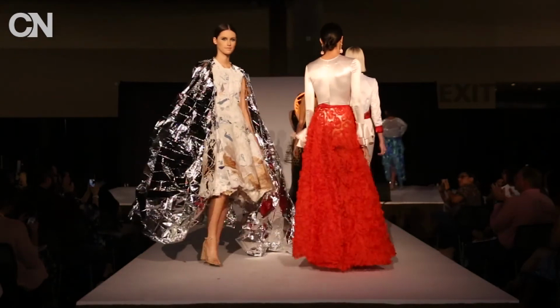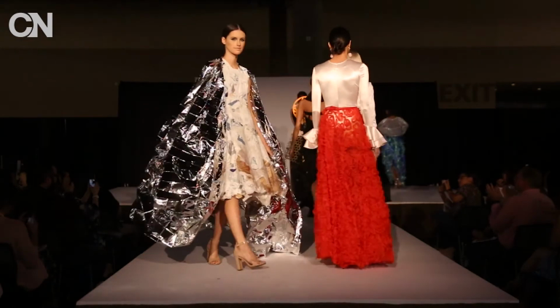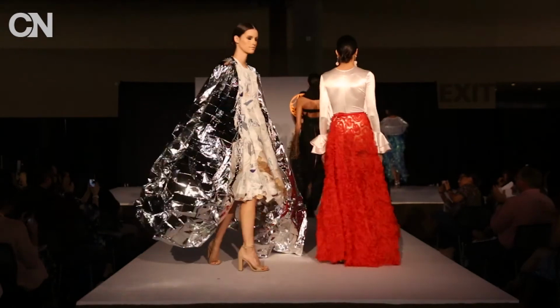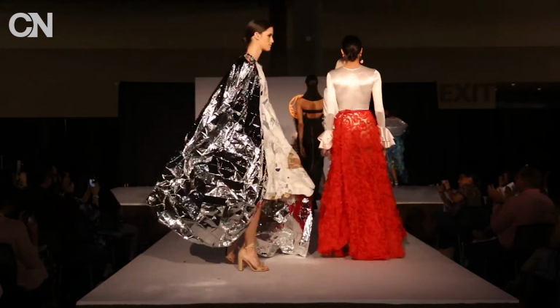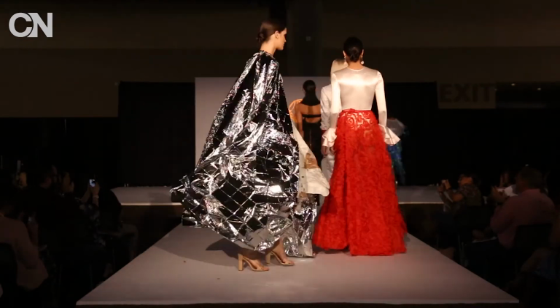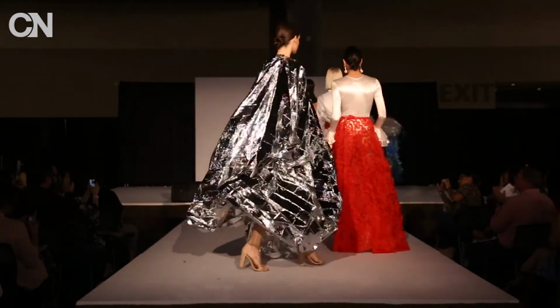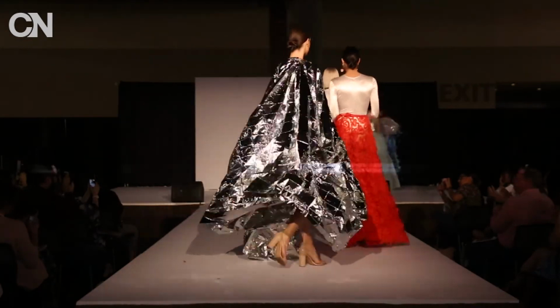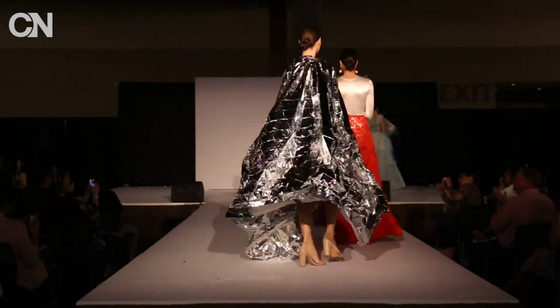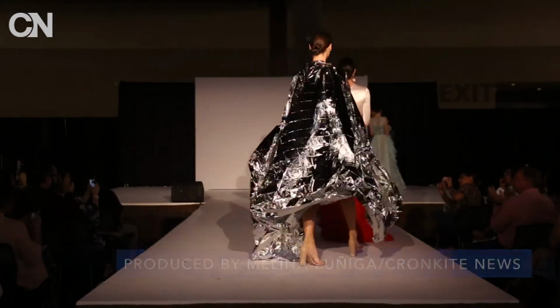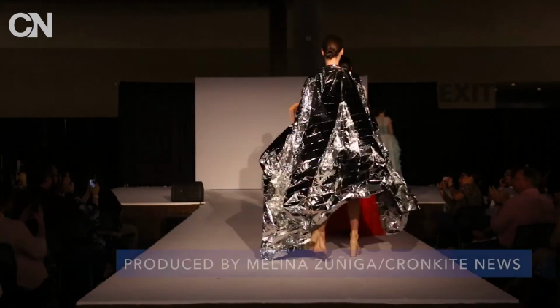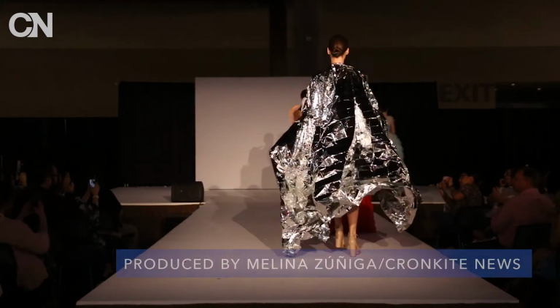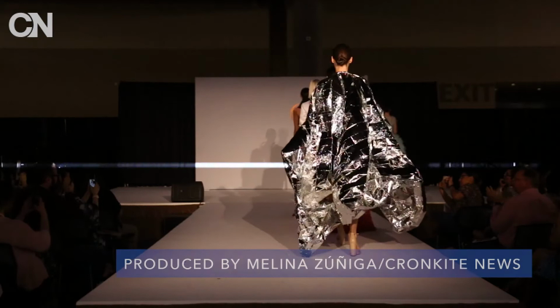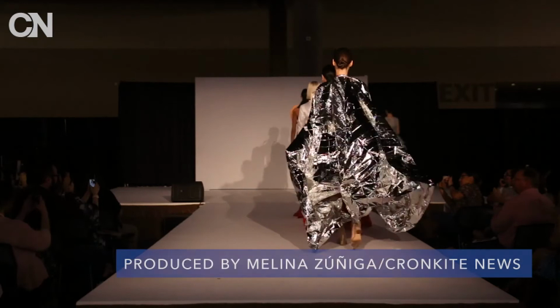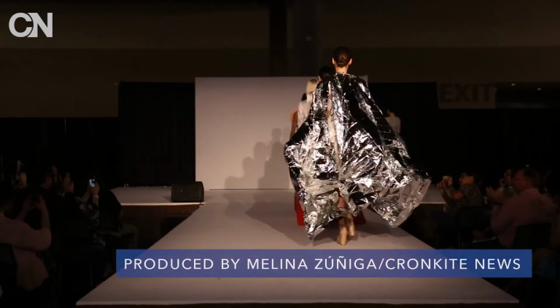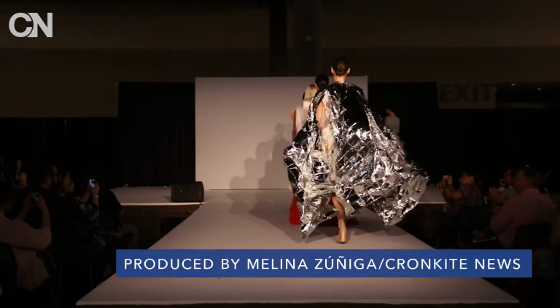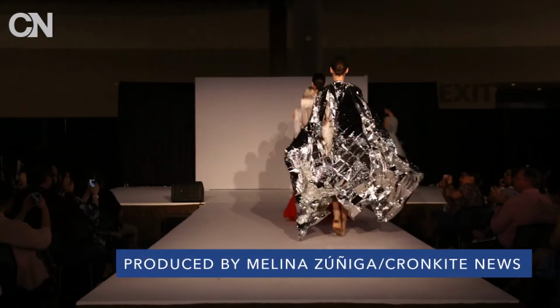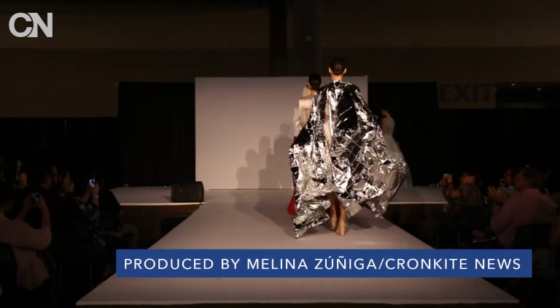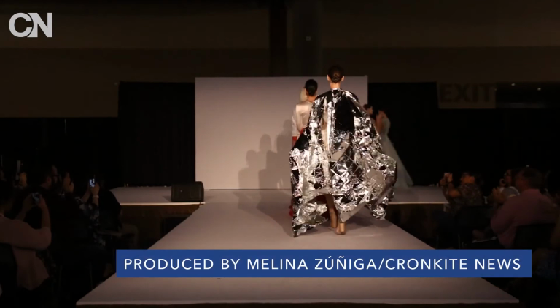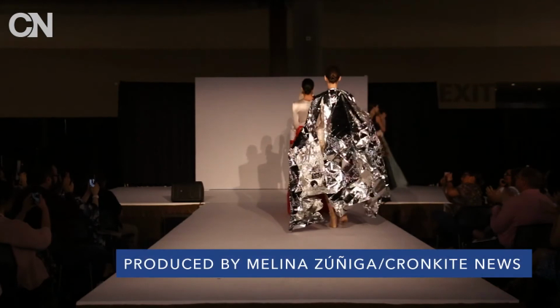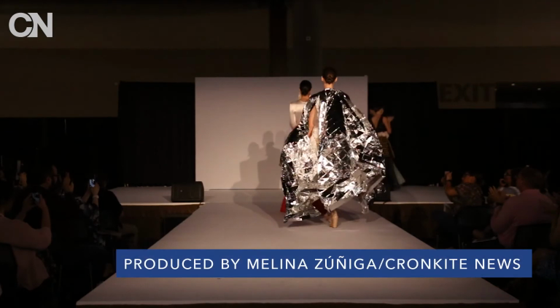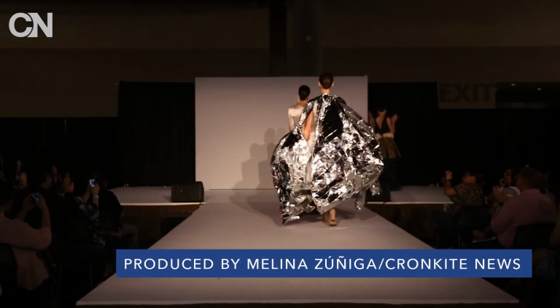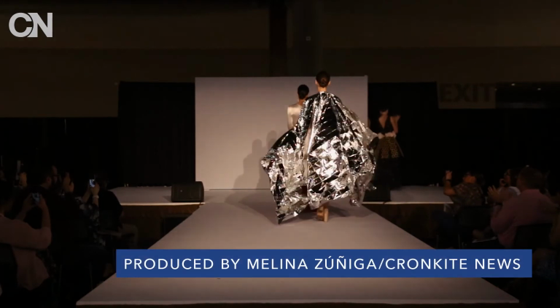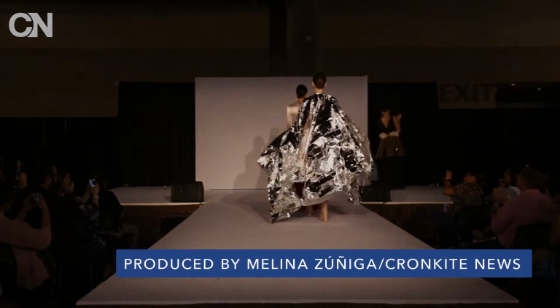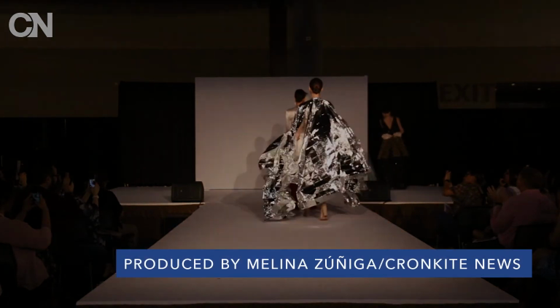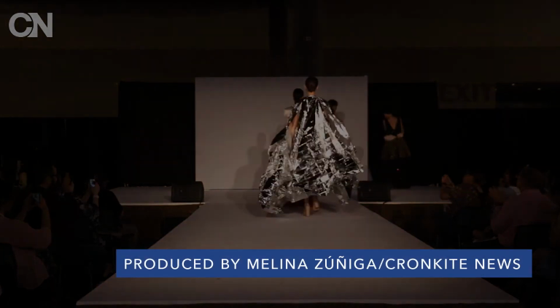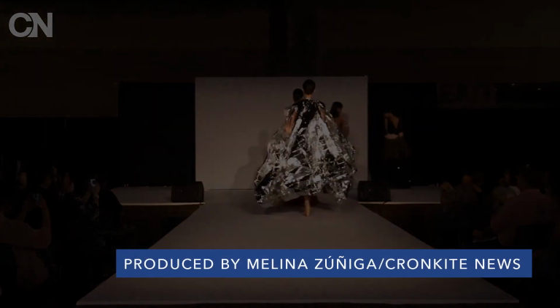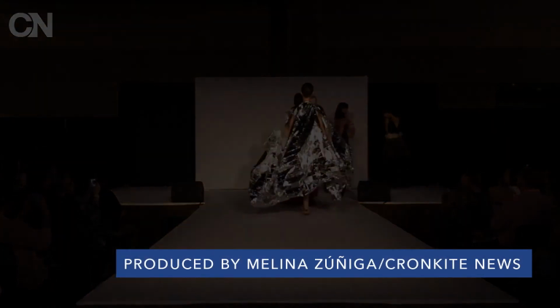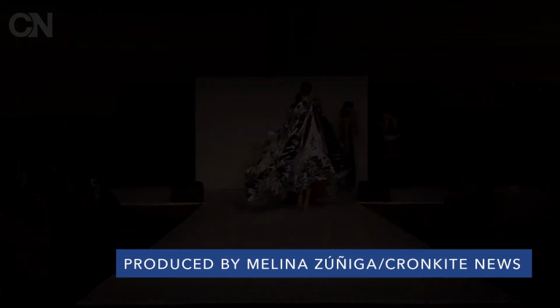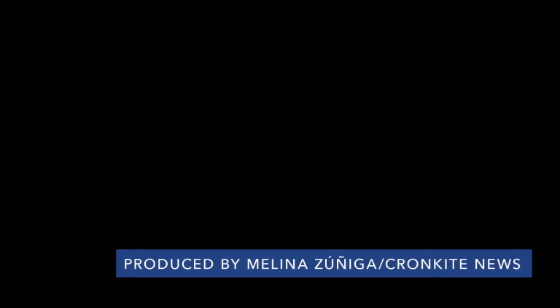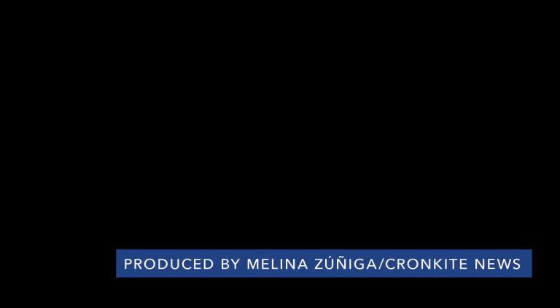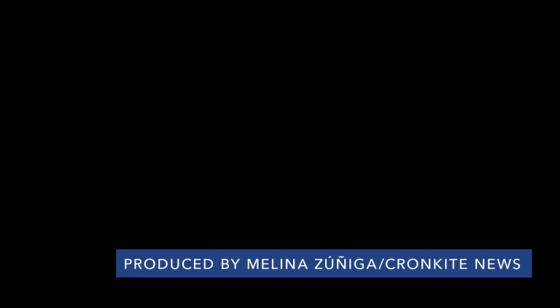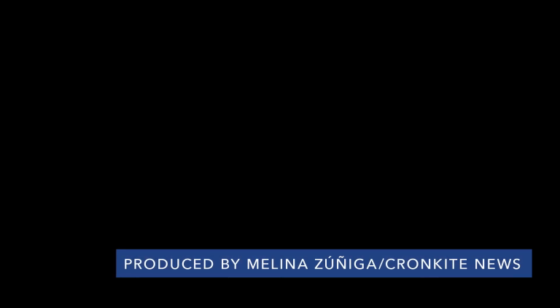And let's also have a big hand for our student designers. We're going to bring them out right now as well. Thank you.